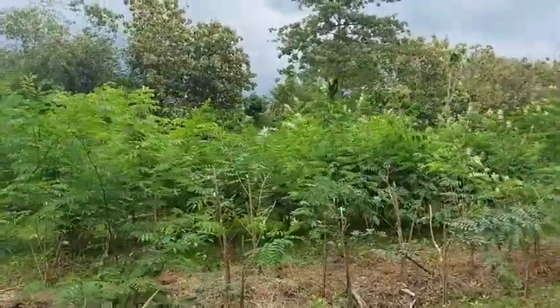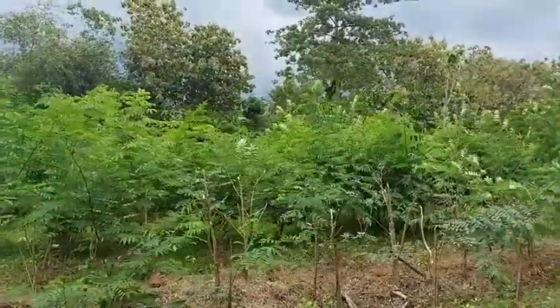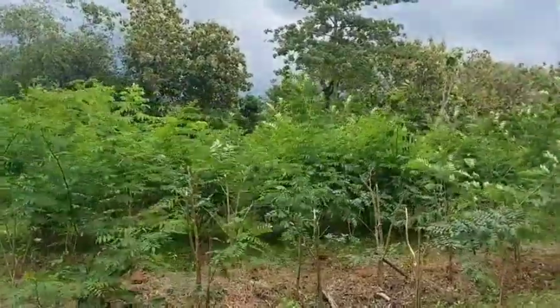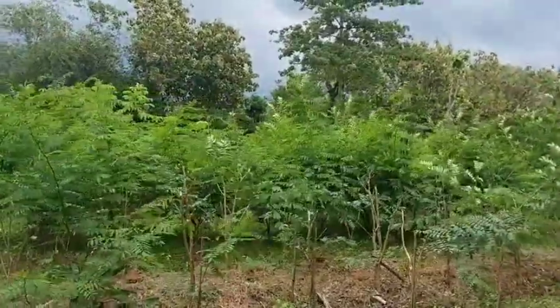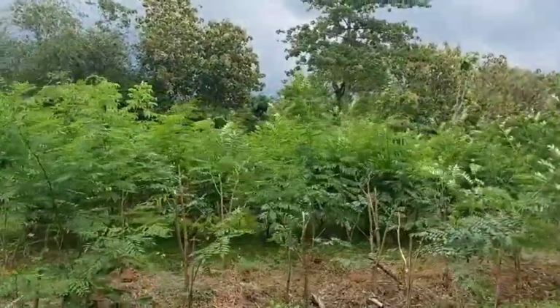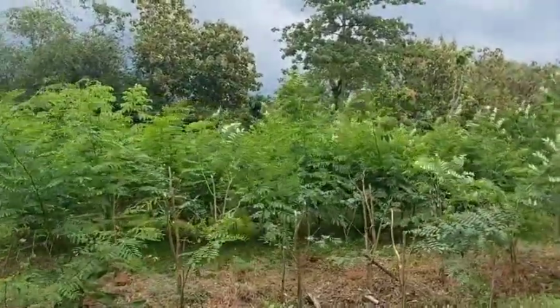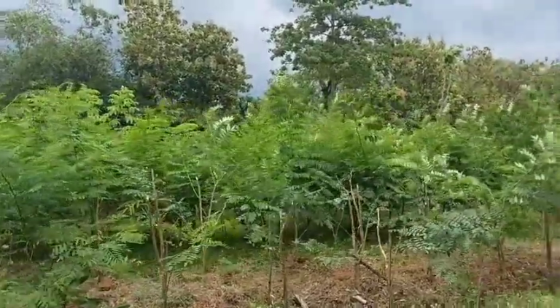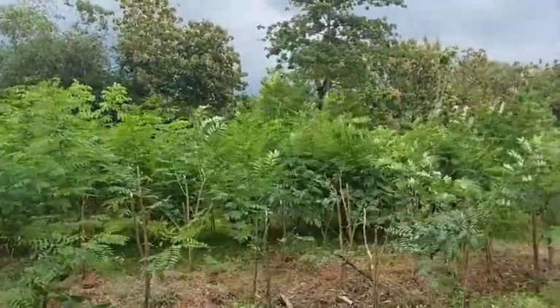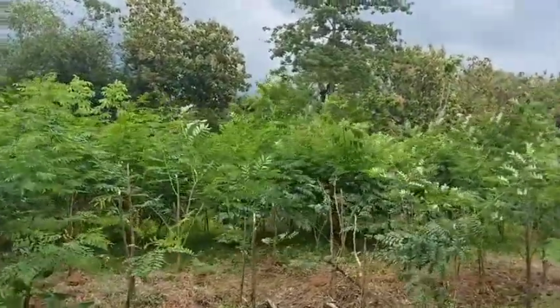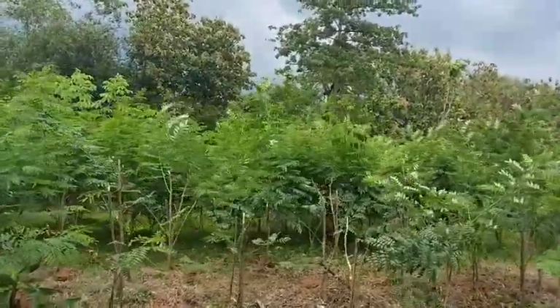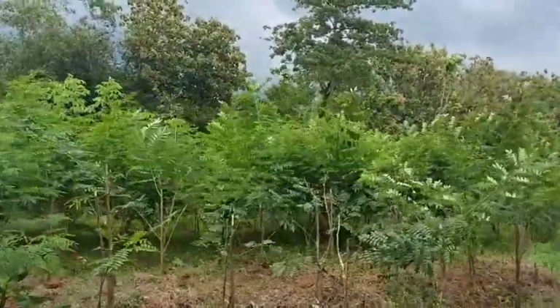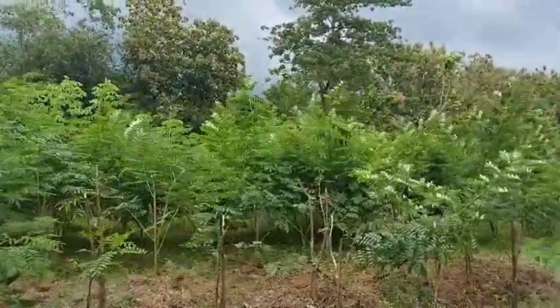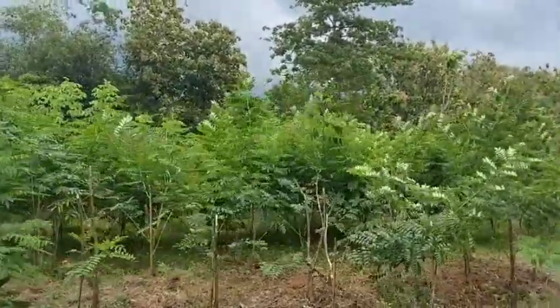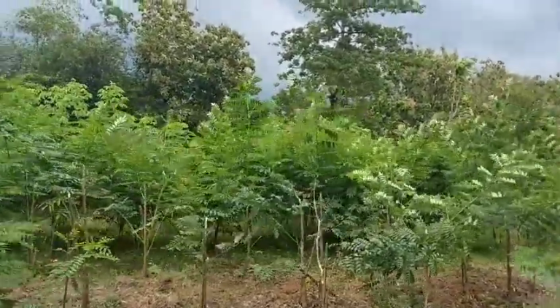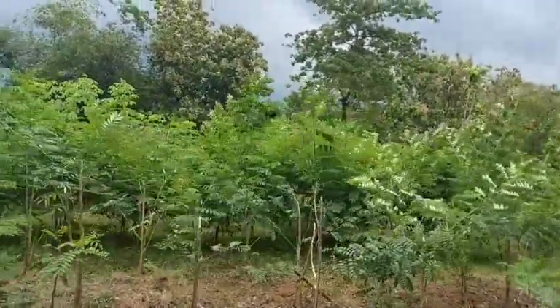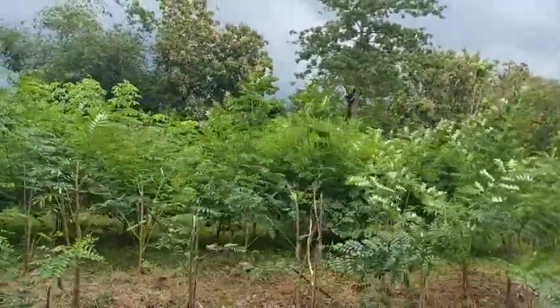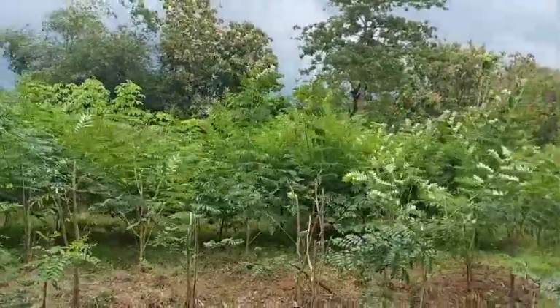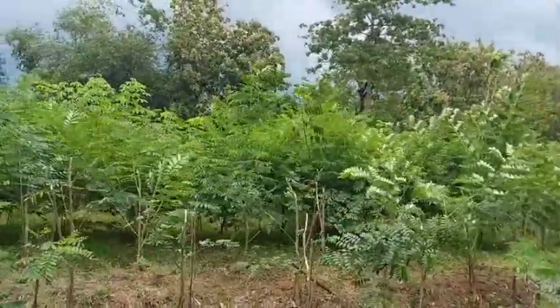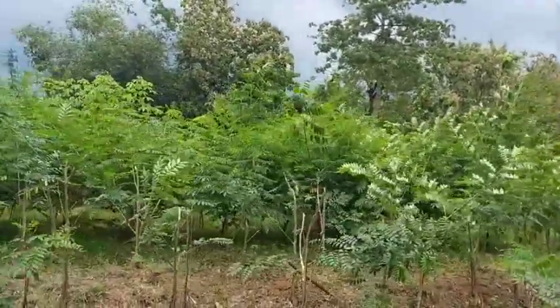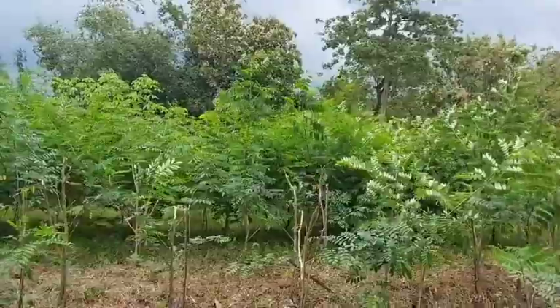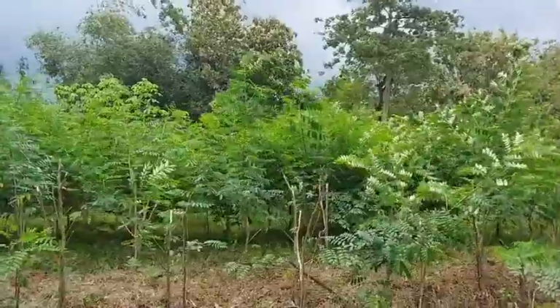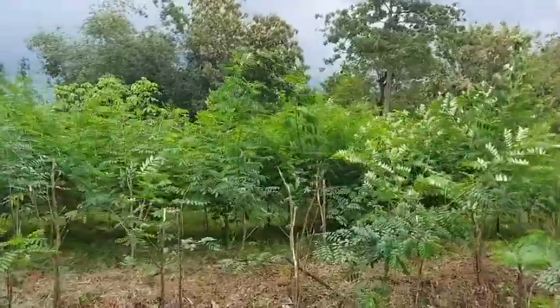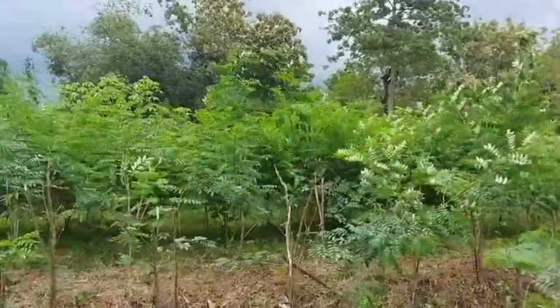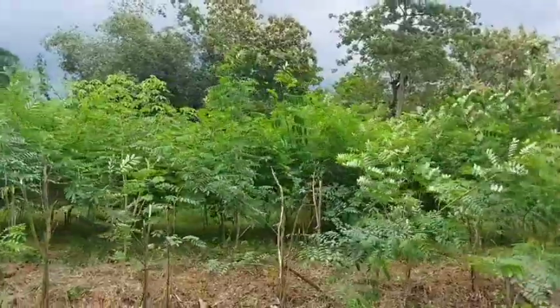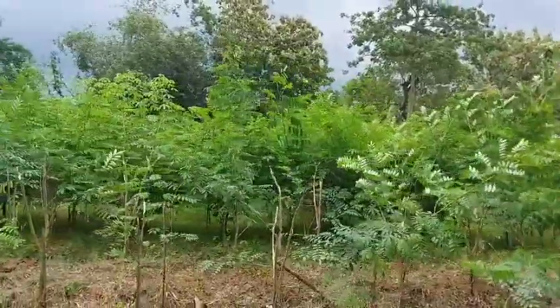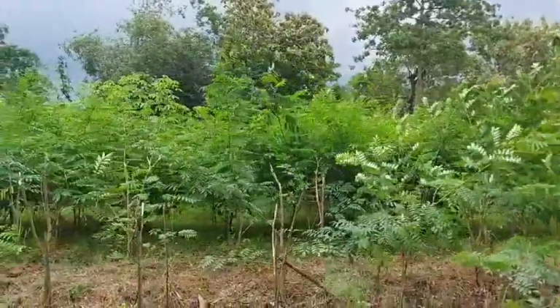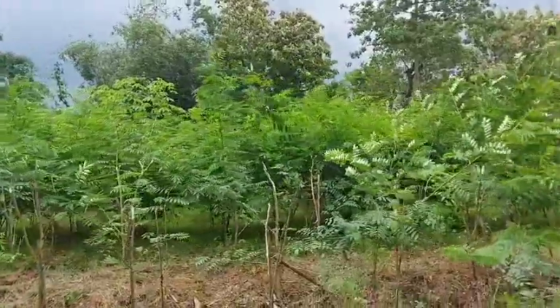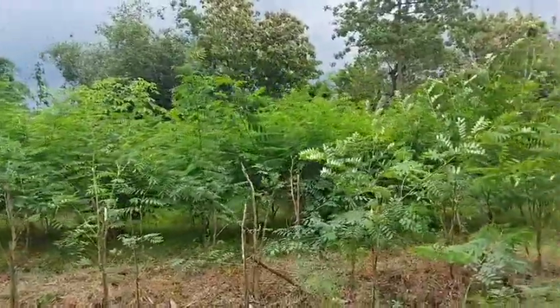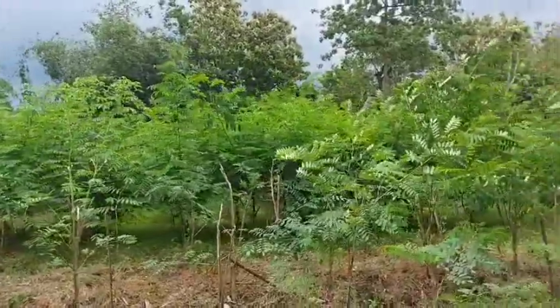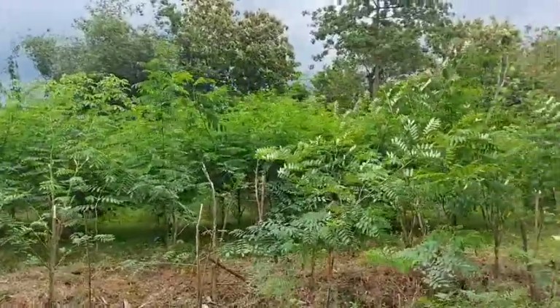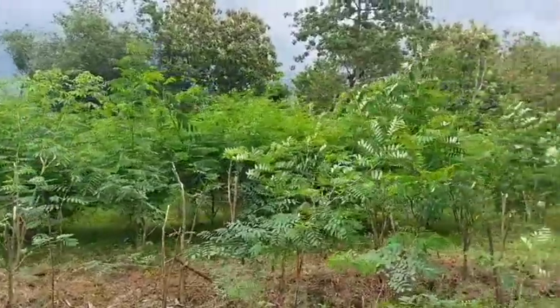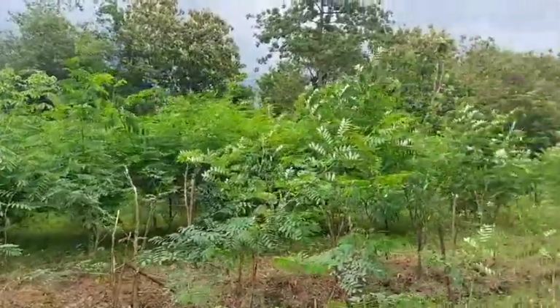Itu bisa susunya biasanya lebih lancar. Saya kira itu saja teman-teman.